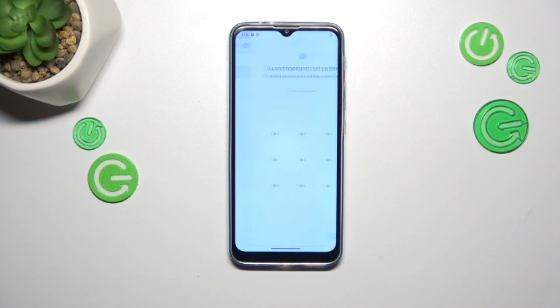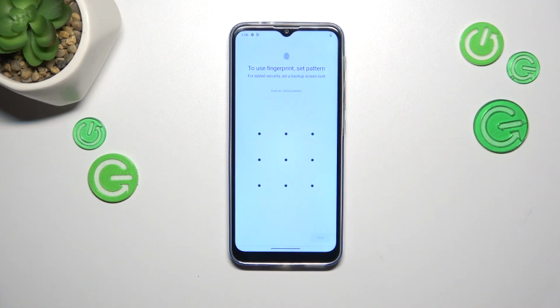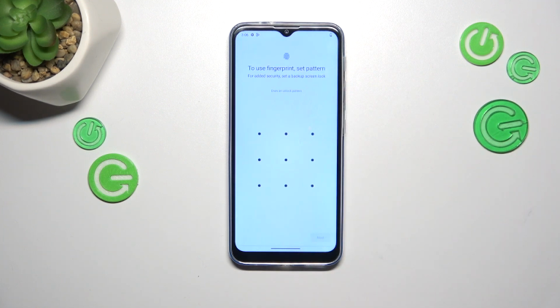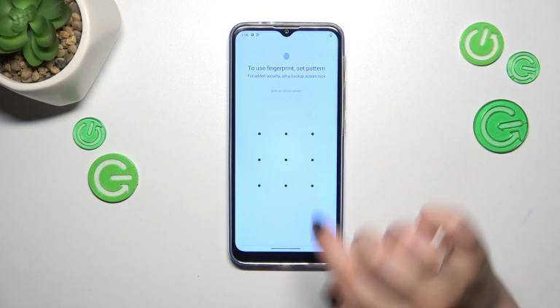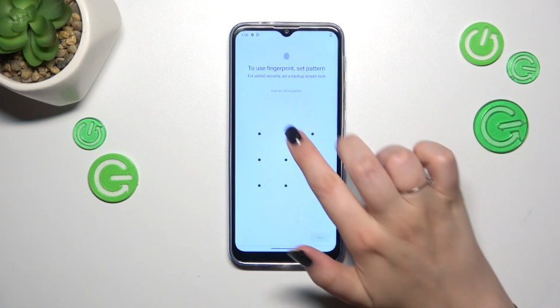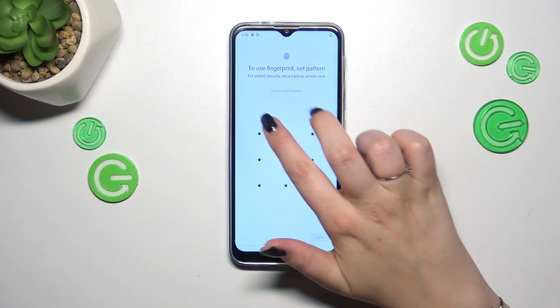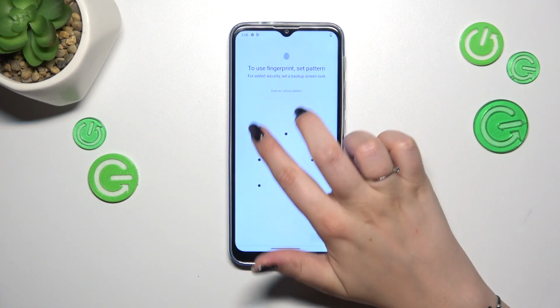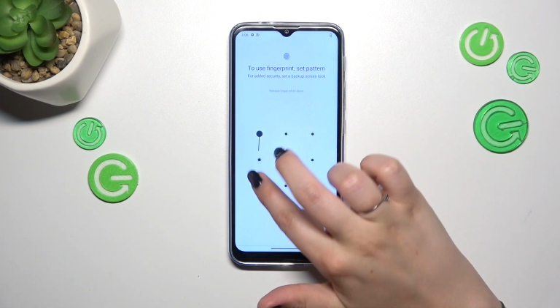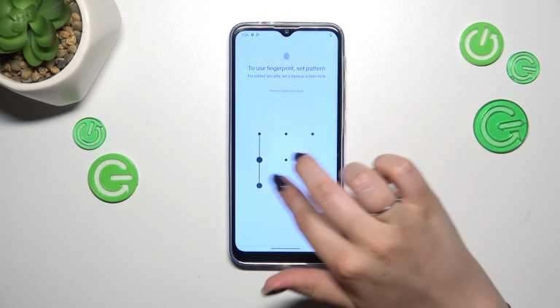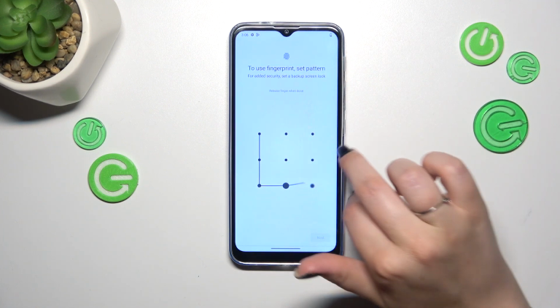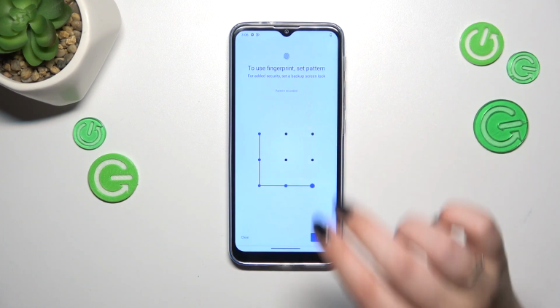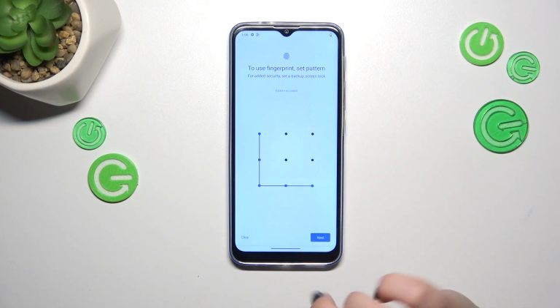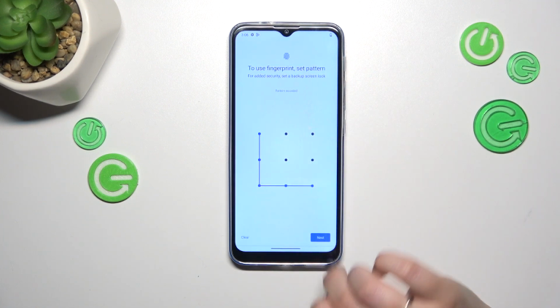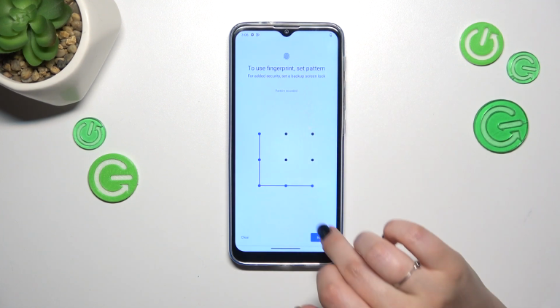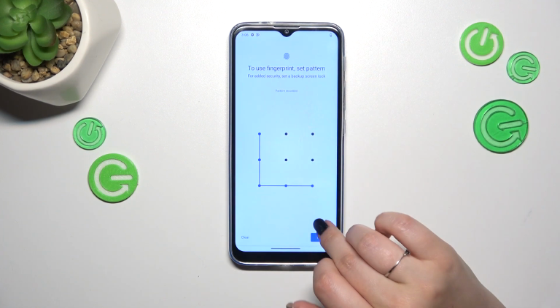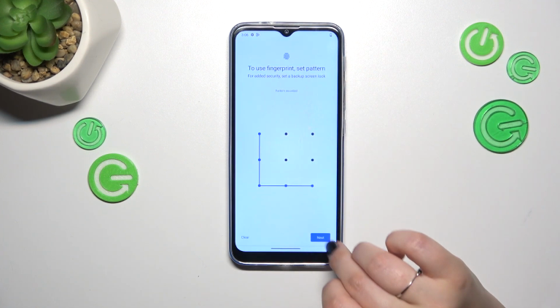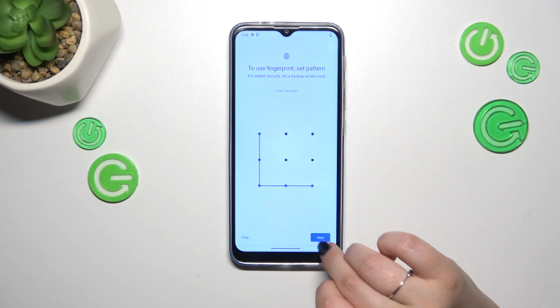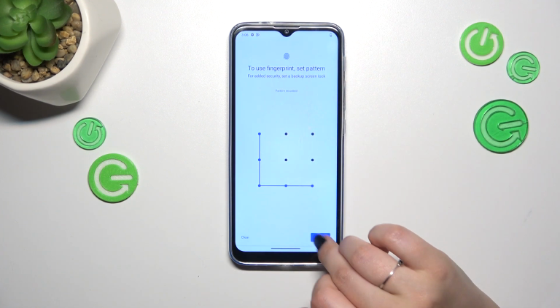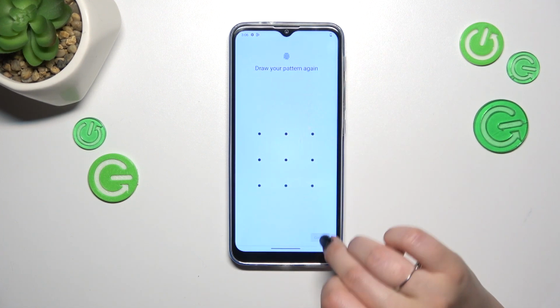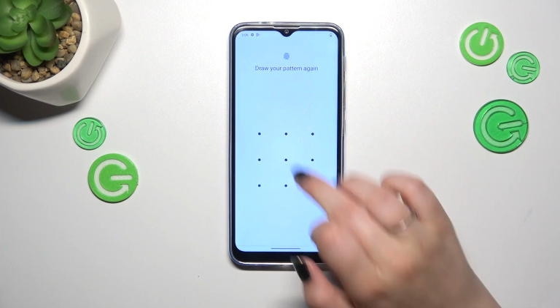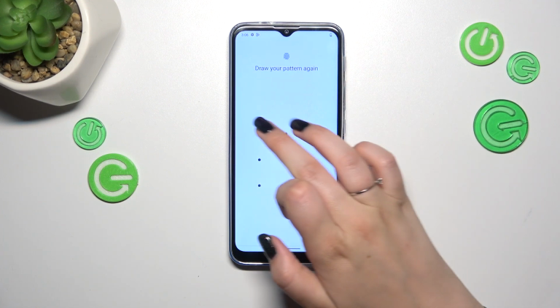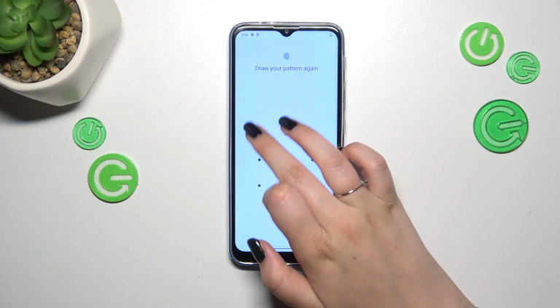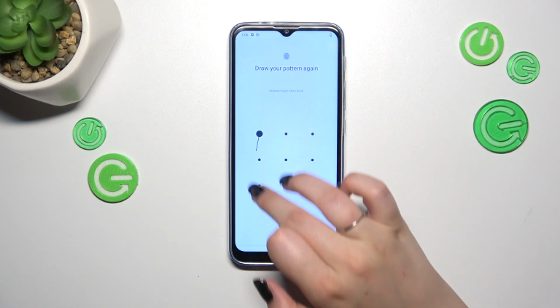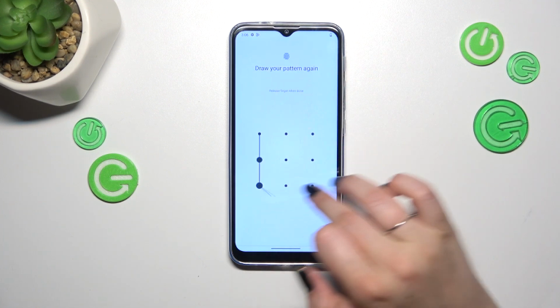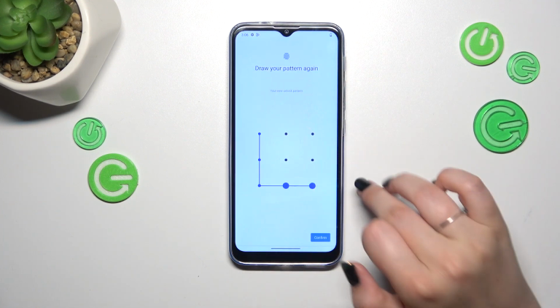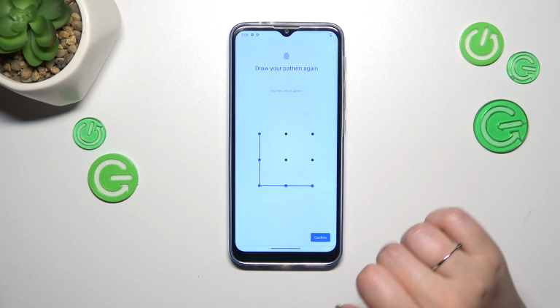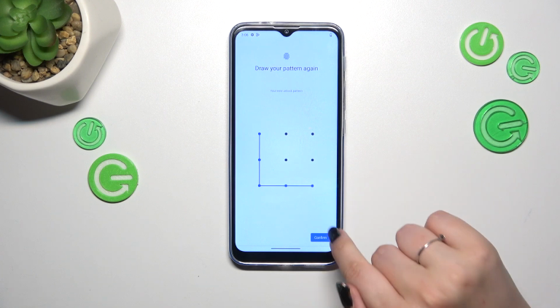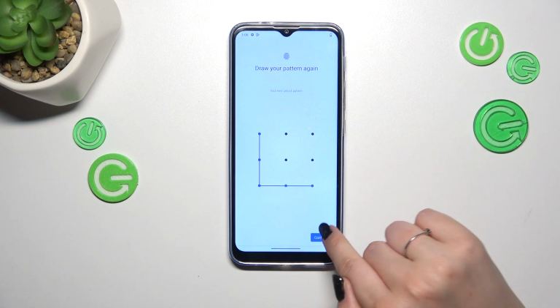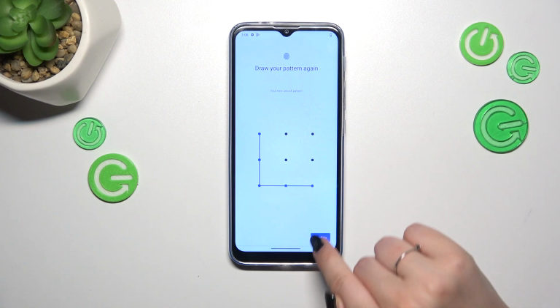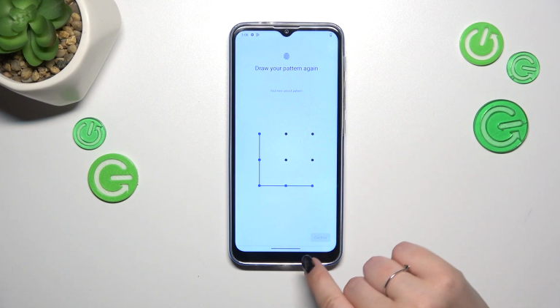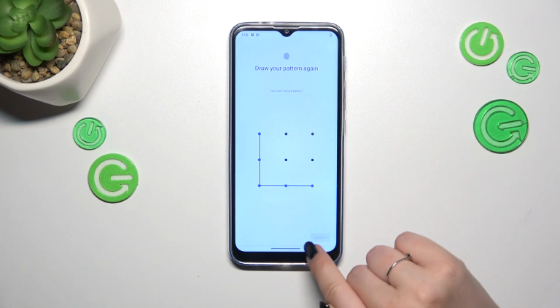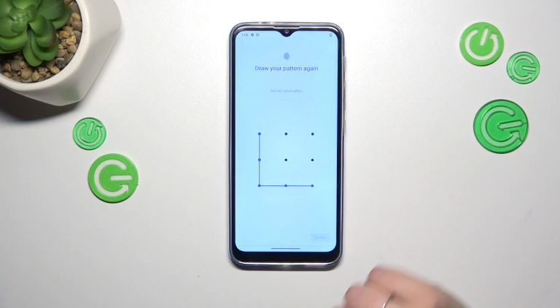So let me choose the pattern. Let me draw it, tap on Next, redraw it, and confirm.